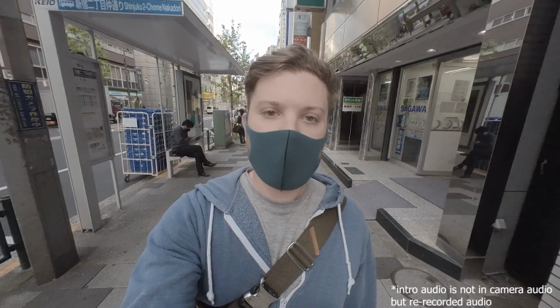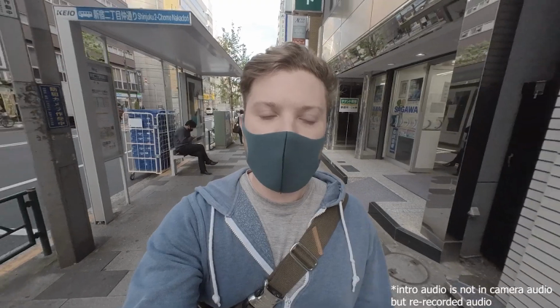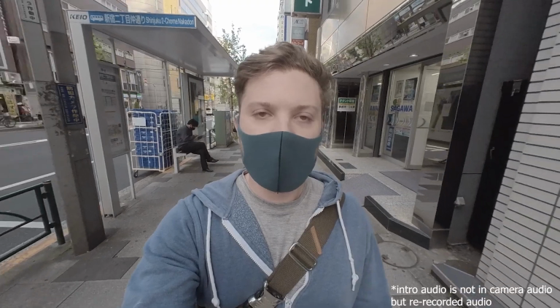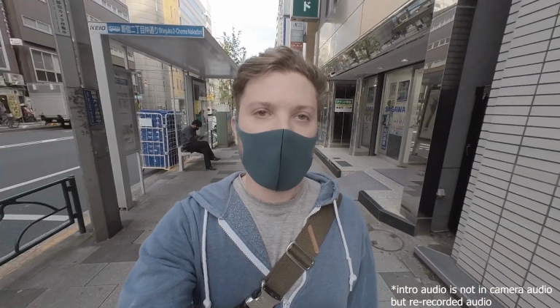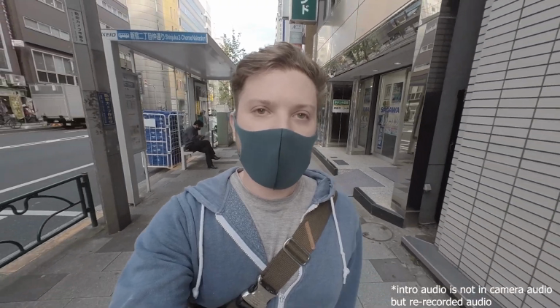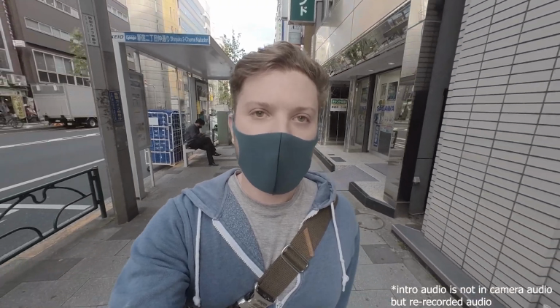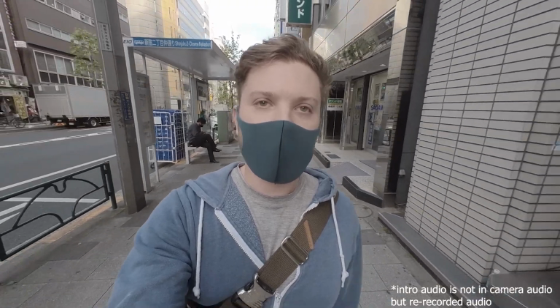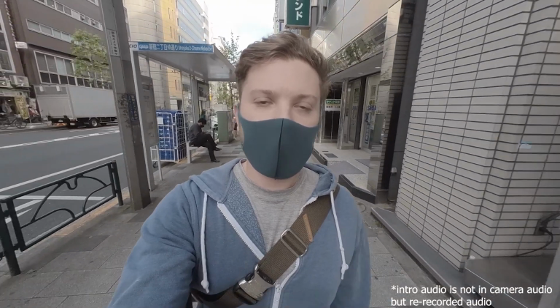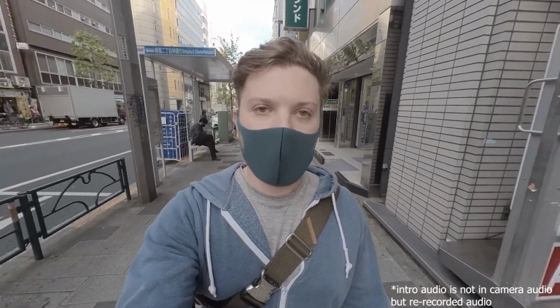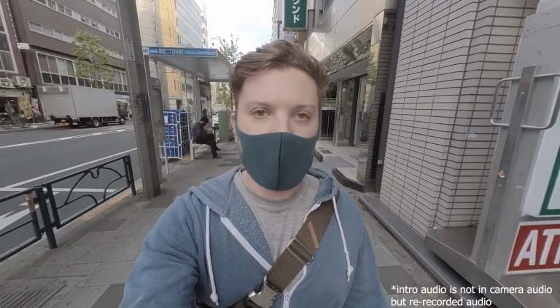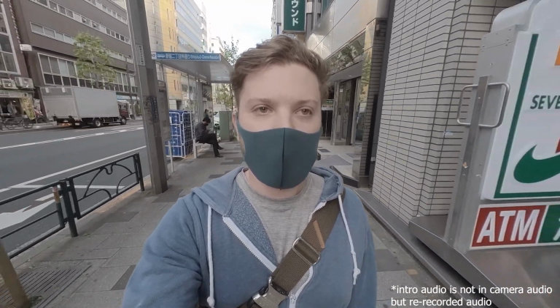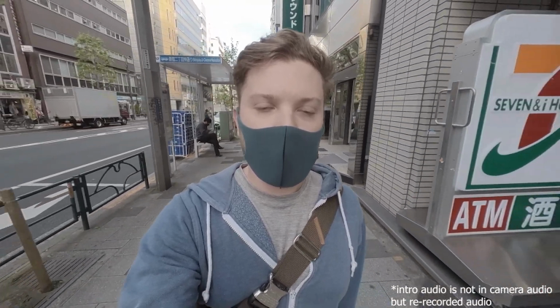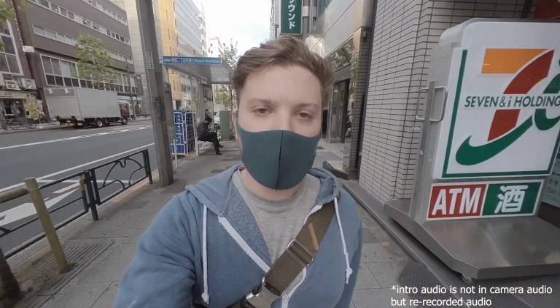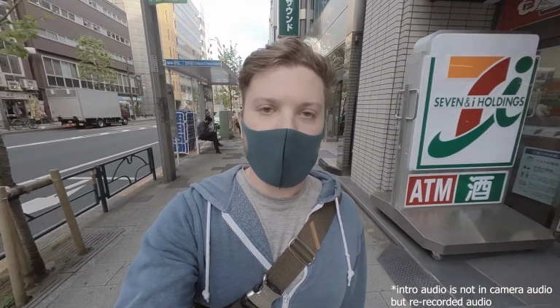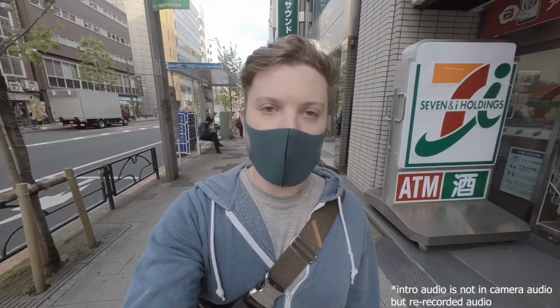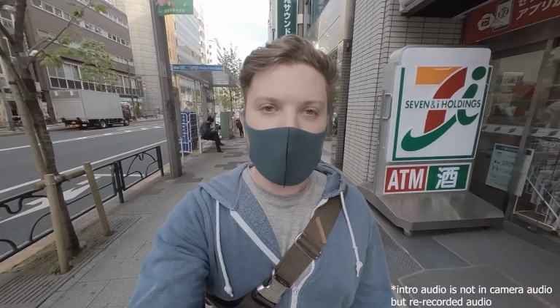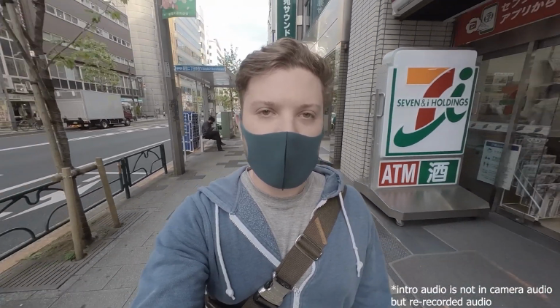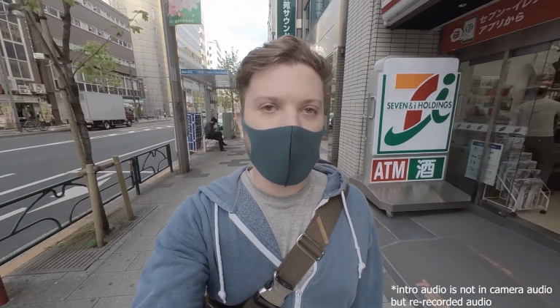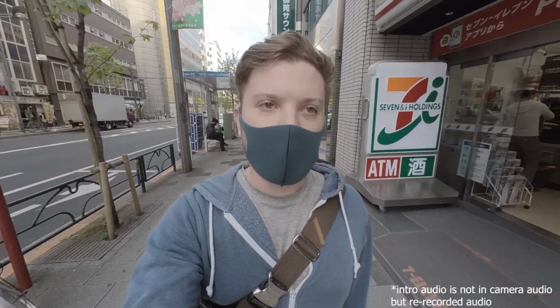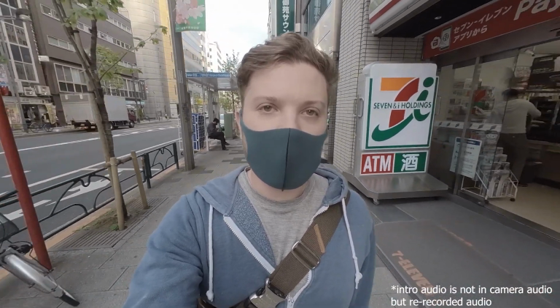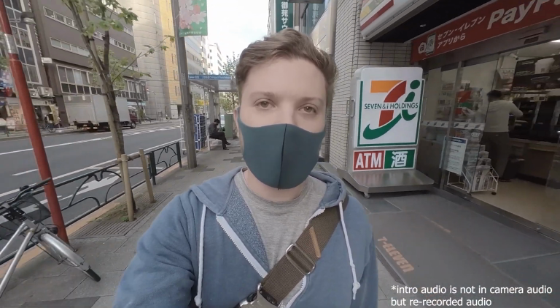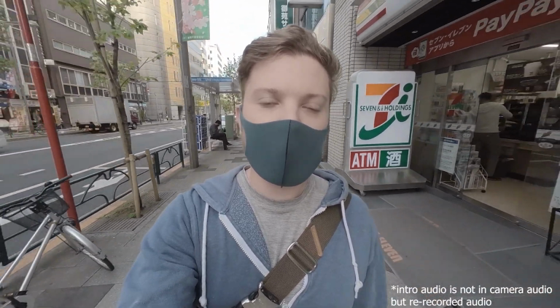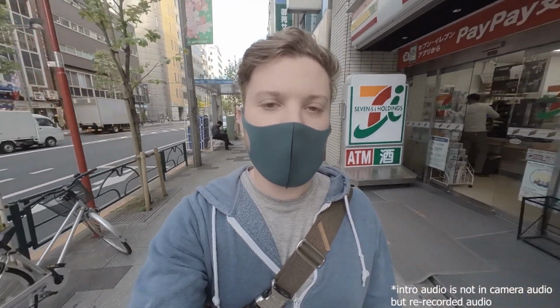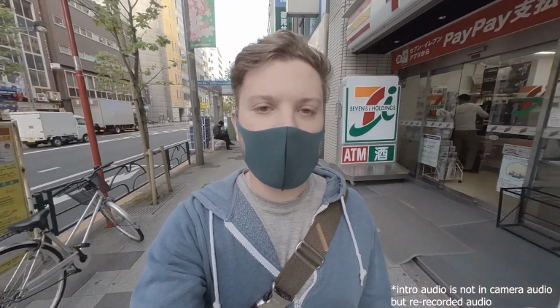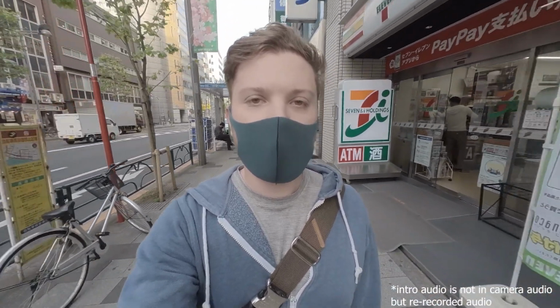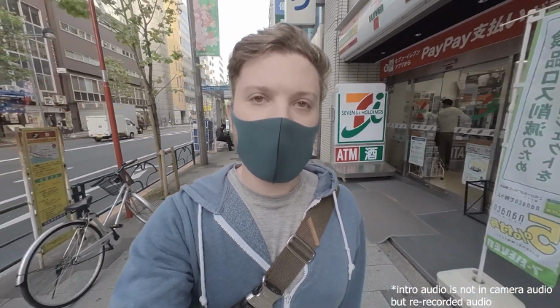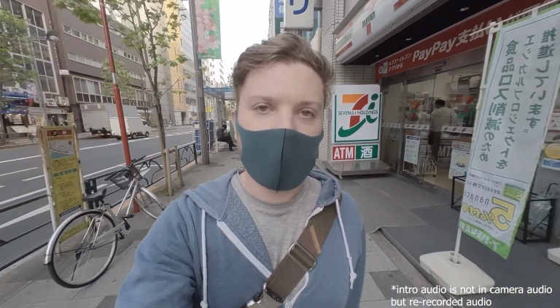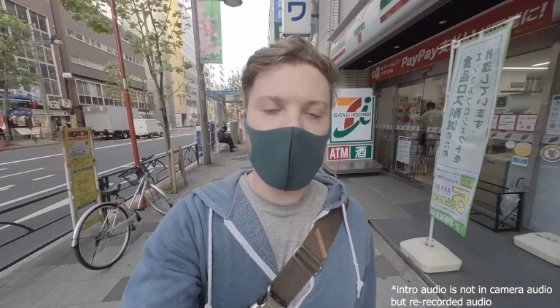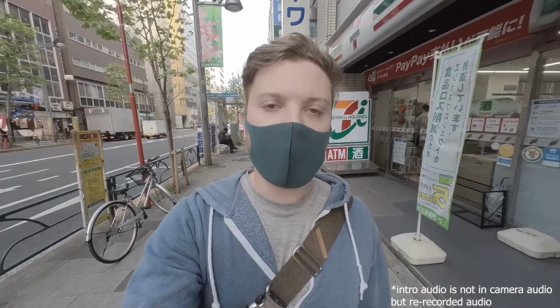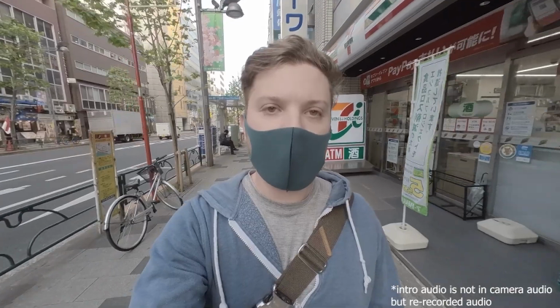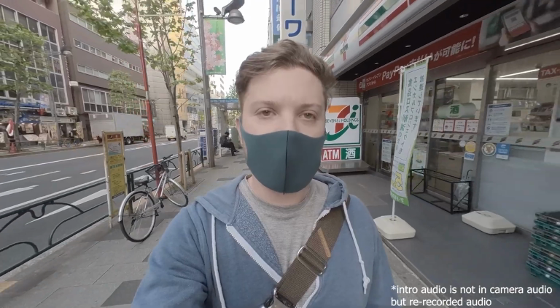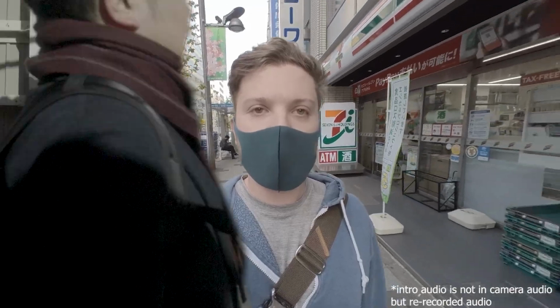Hey, this is Tsukipan. Lately I've been feeling a bit out of practice when it comes to my drawings and I wanted to see if I could do something to help change that.